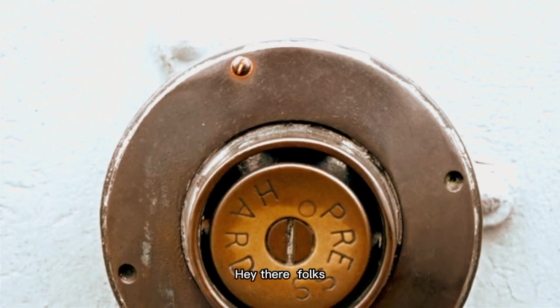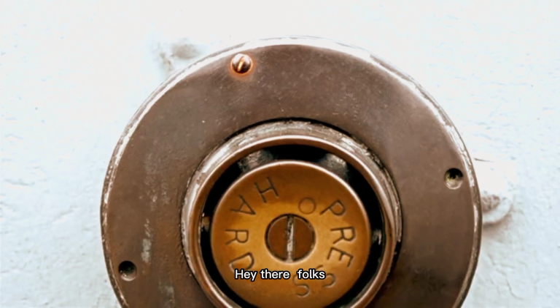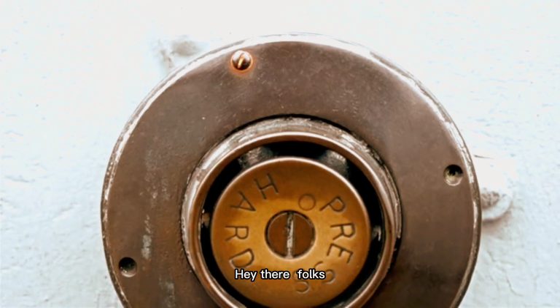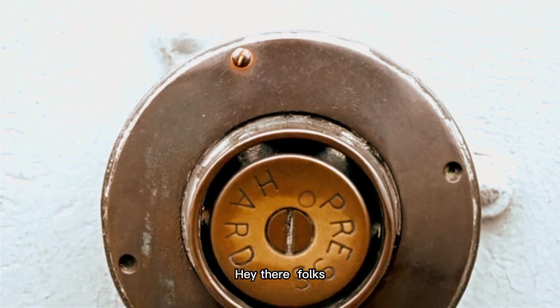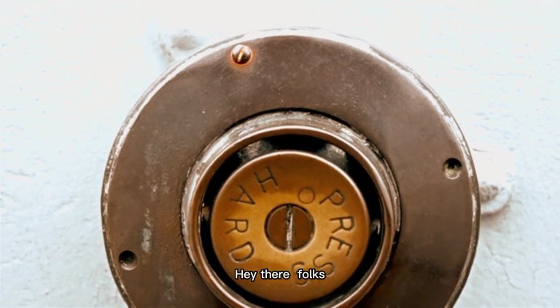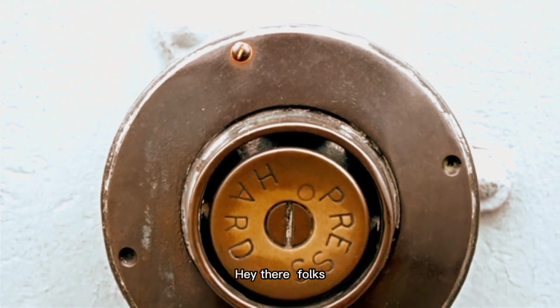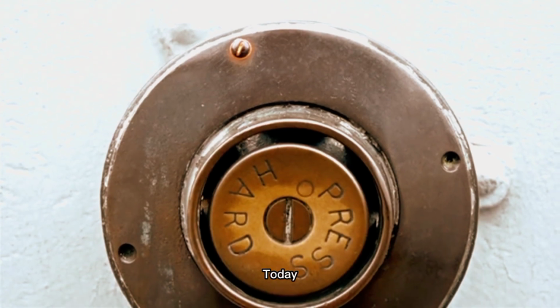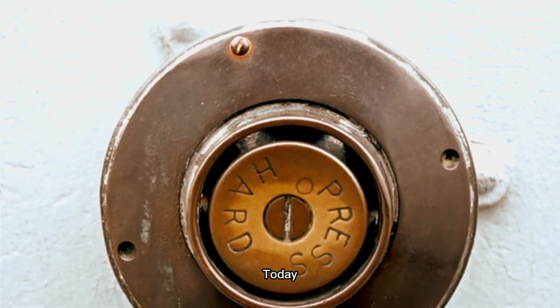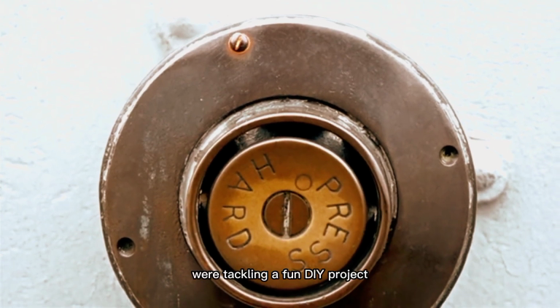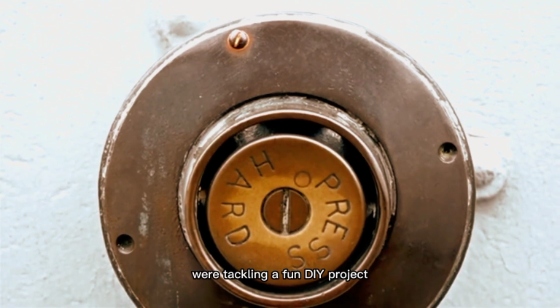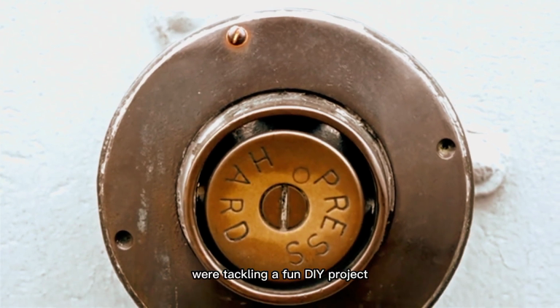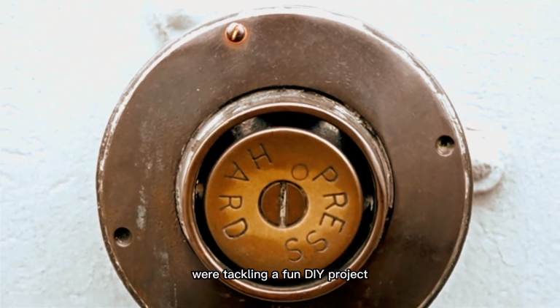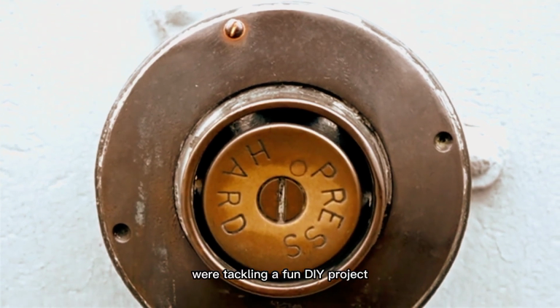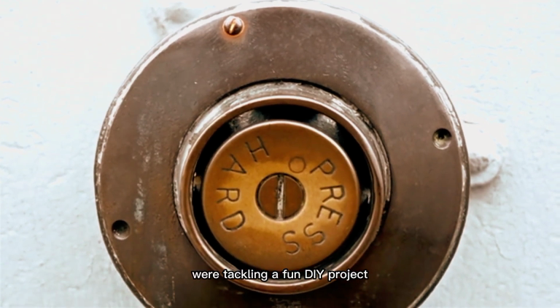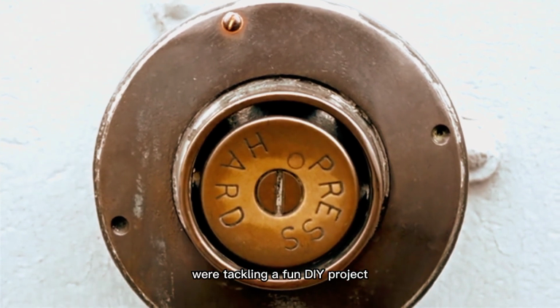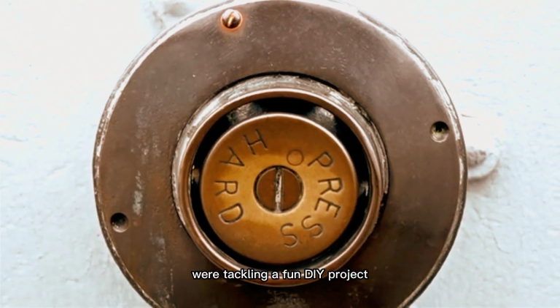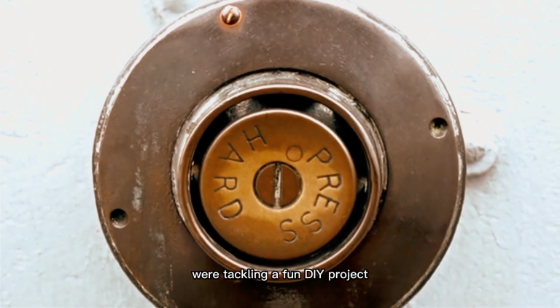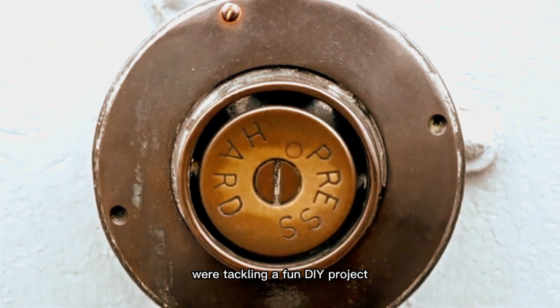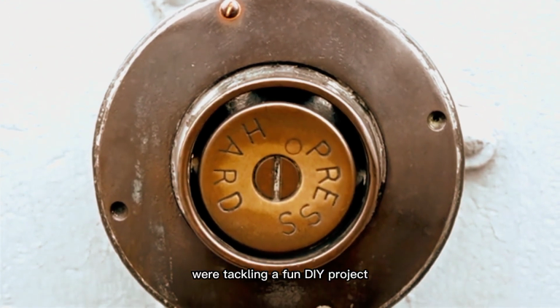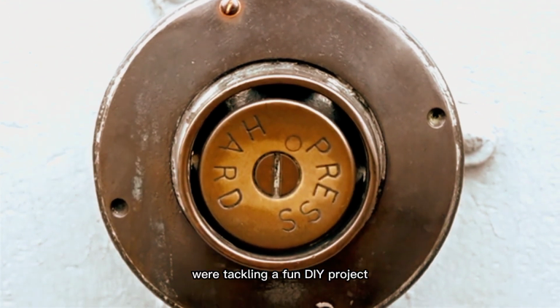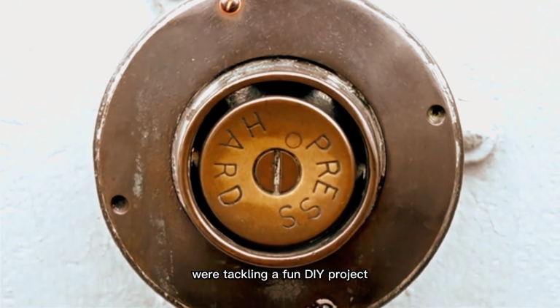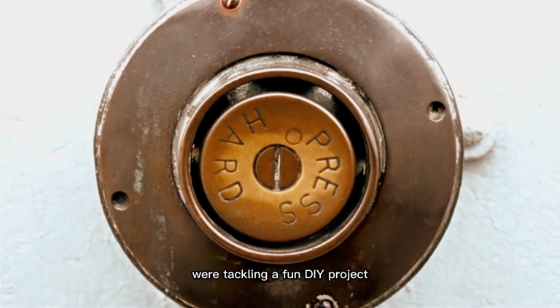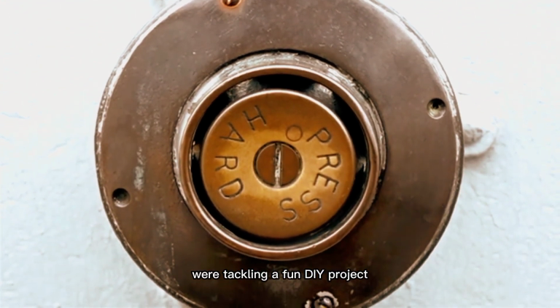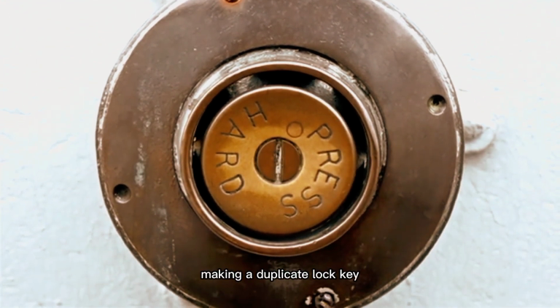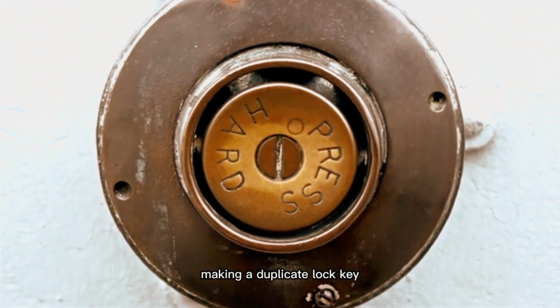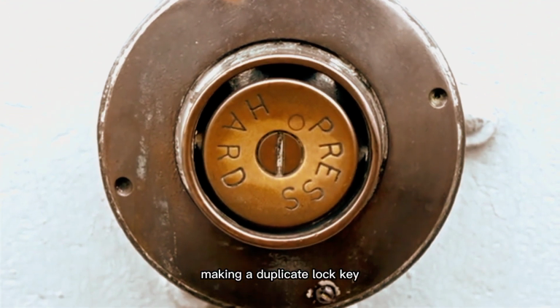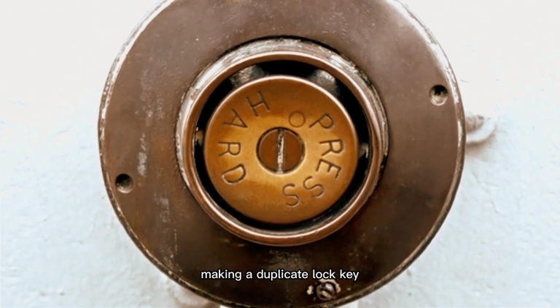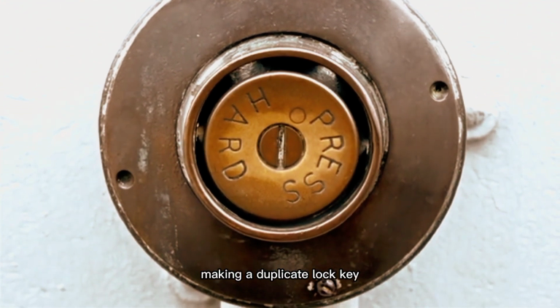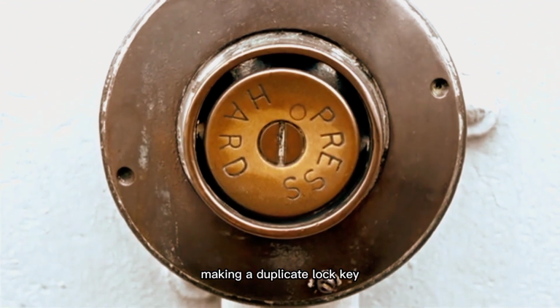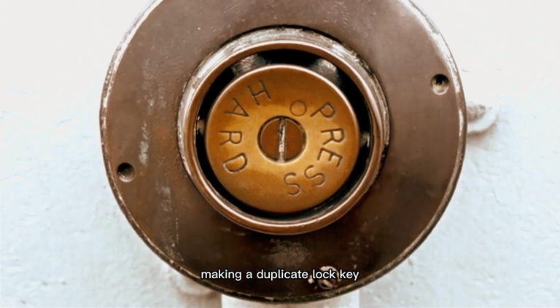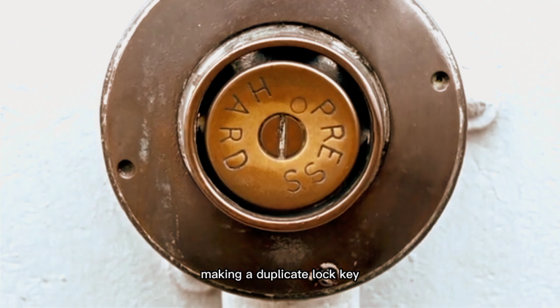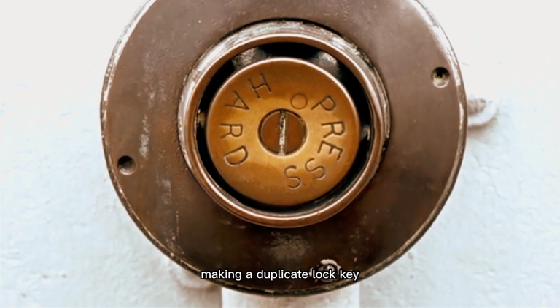Hey there, folks. Today we're tackling a fun DIY project: making a duplicate lock key.